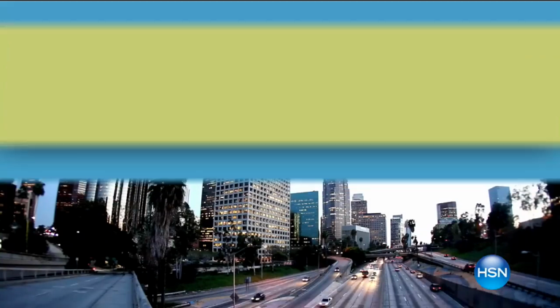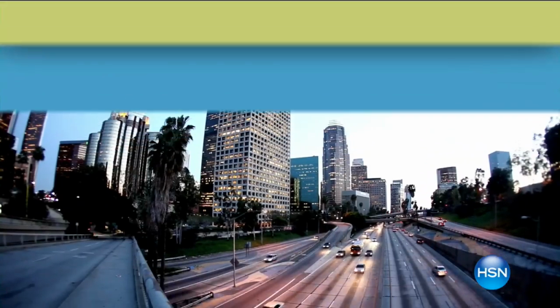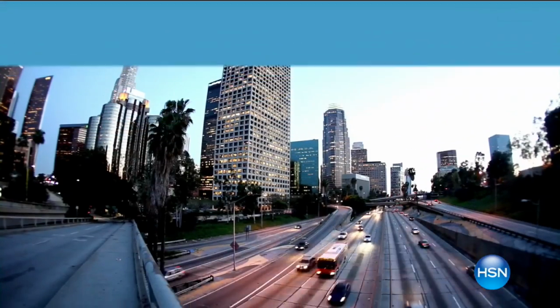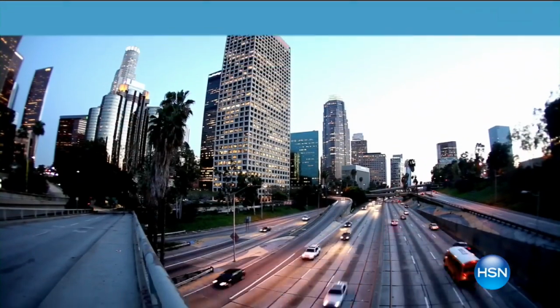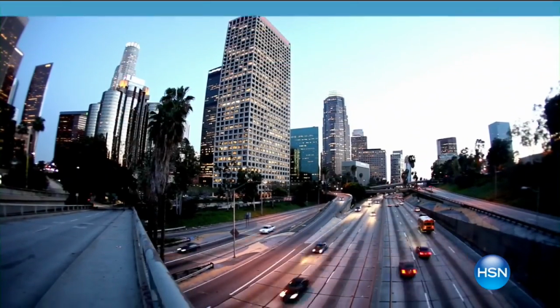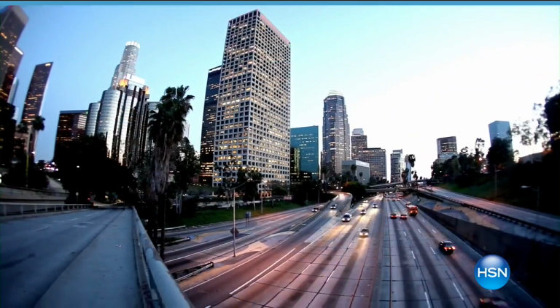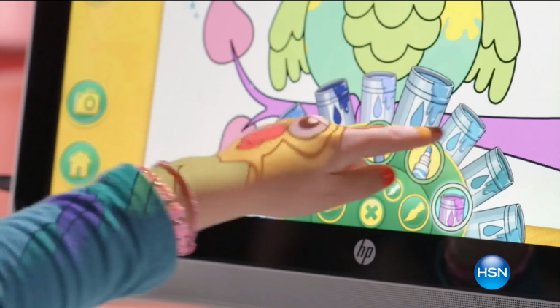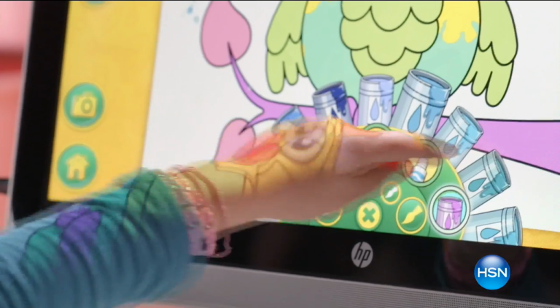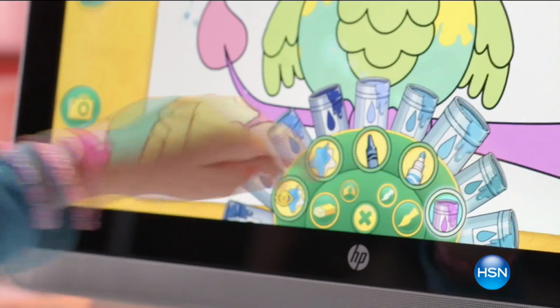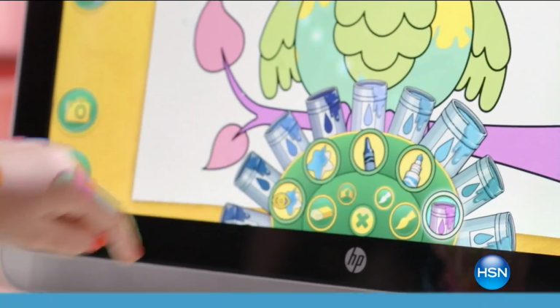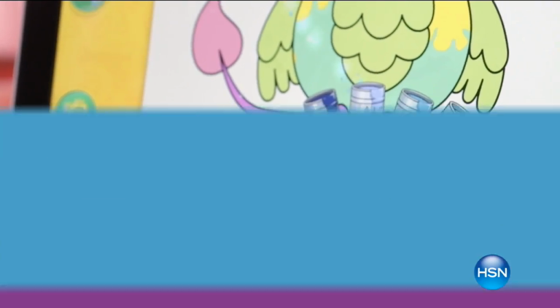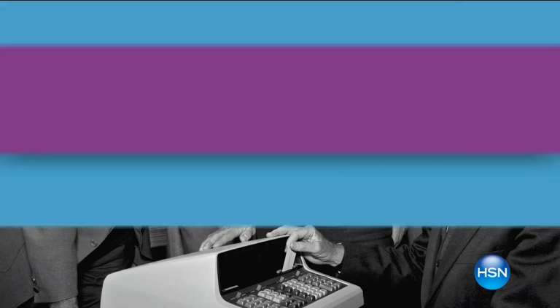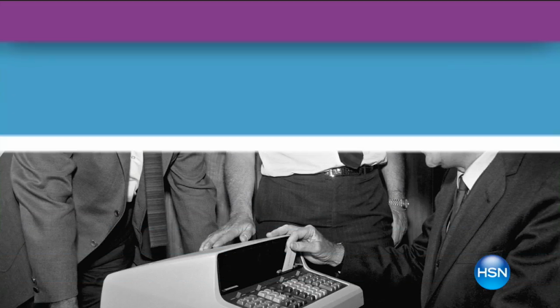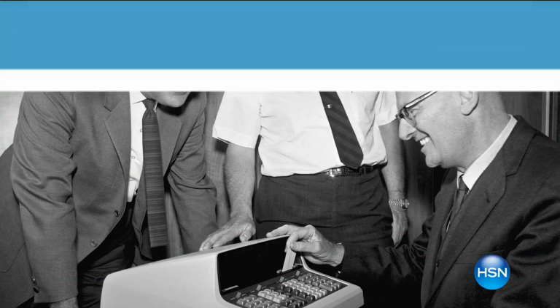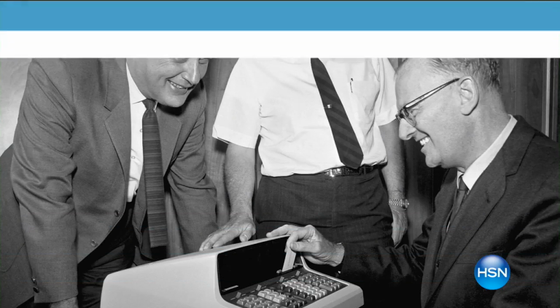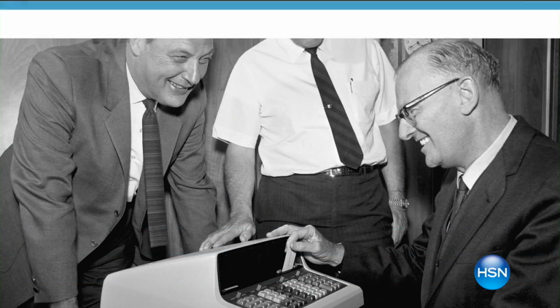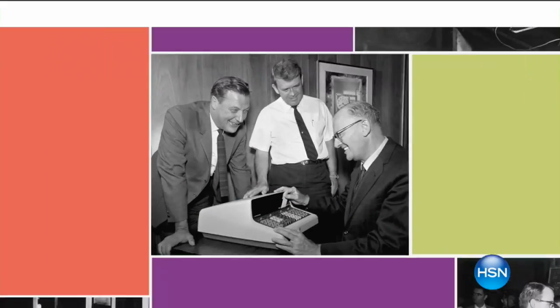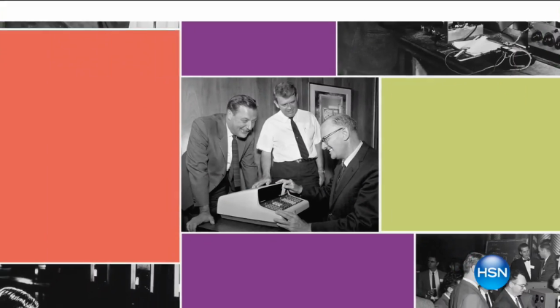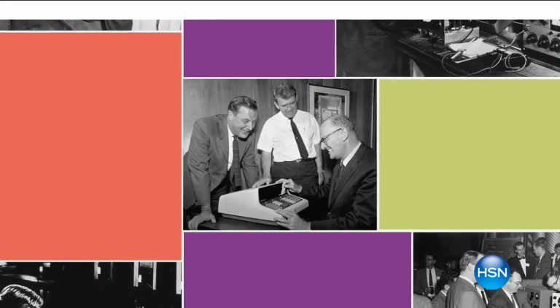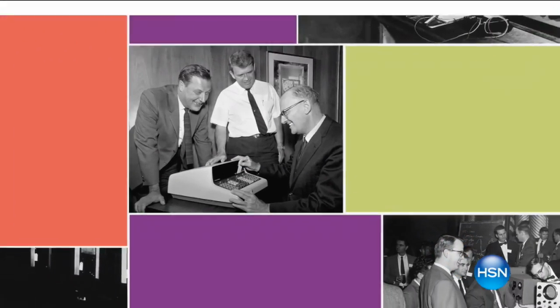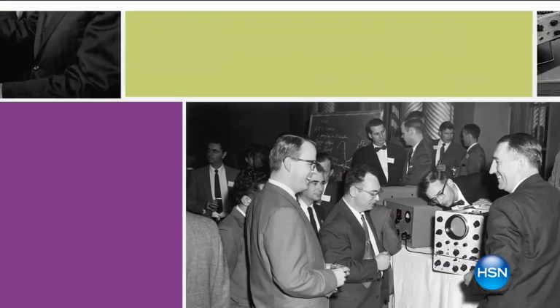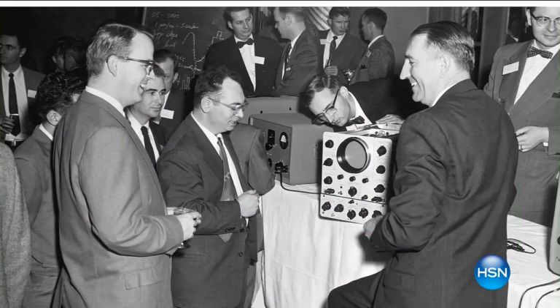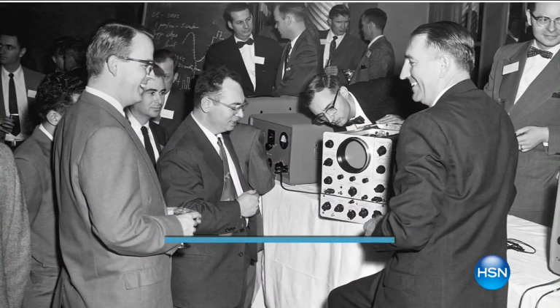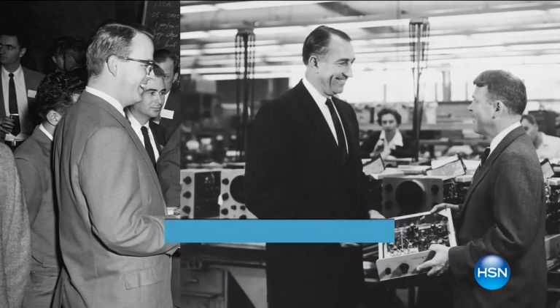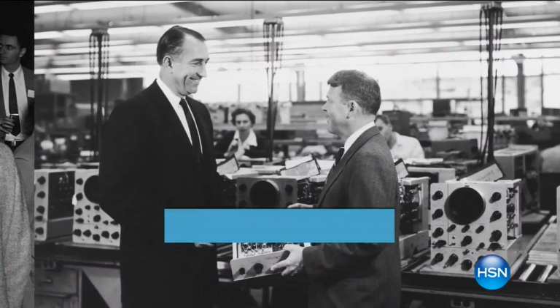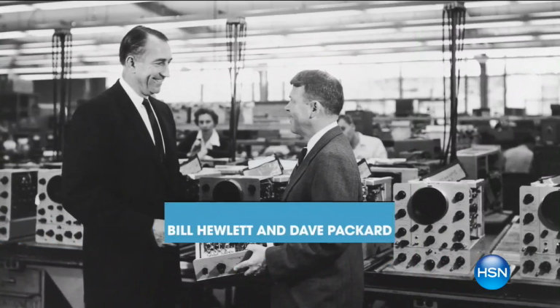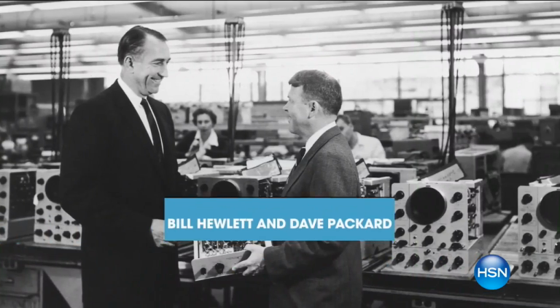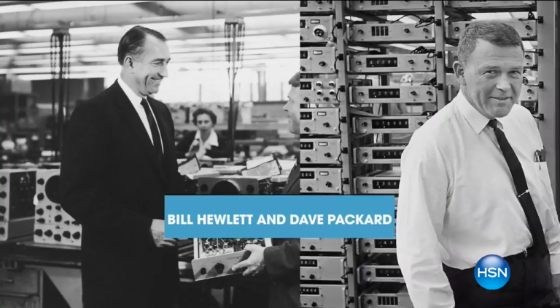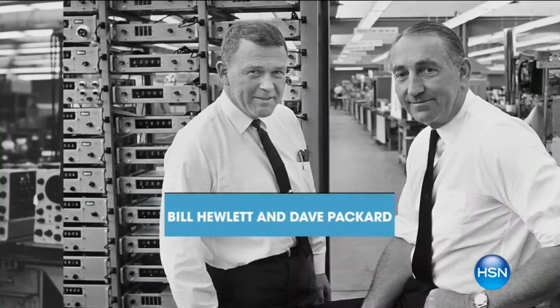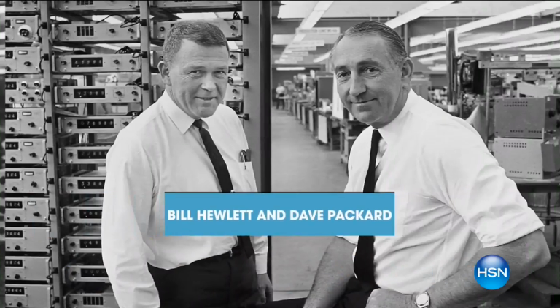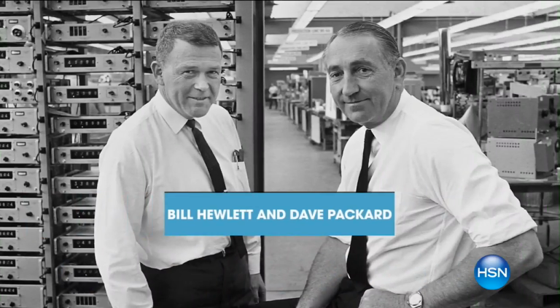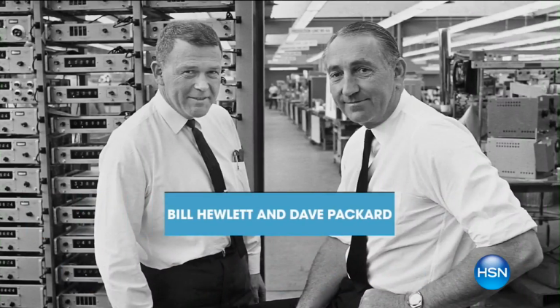The way we work and the way we play, at HP, invent isn't just a word — it's who they are.